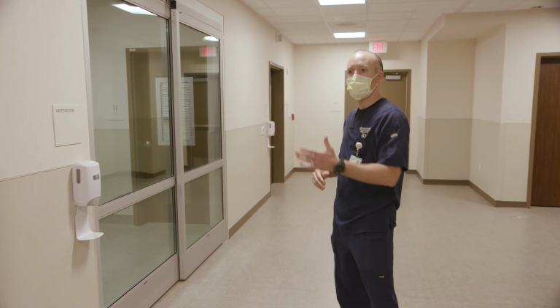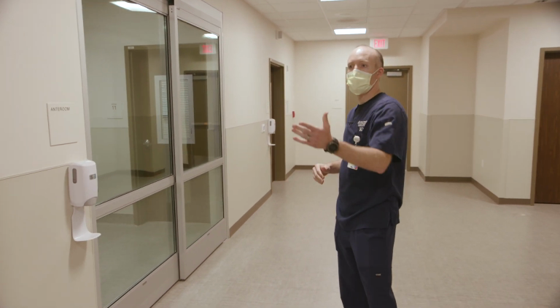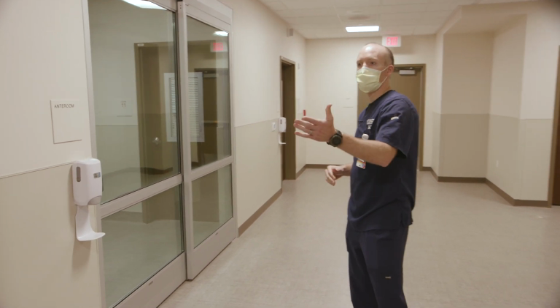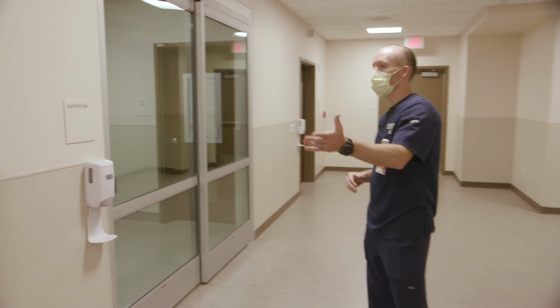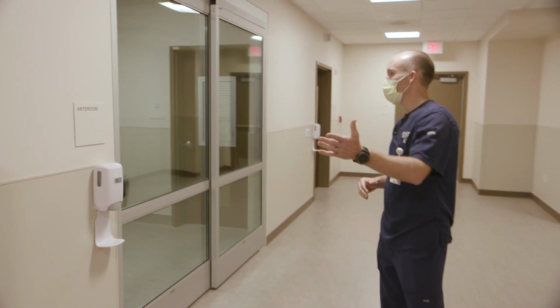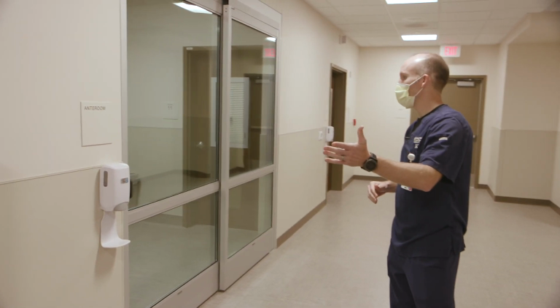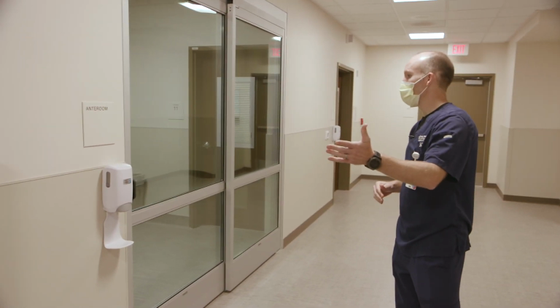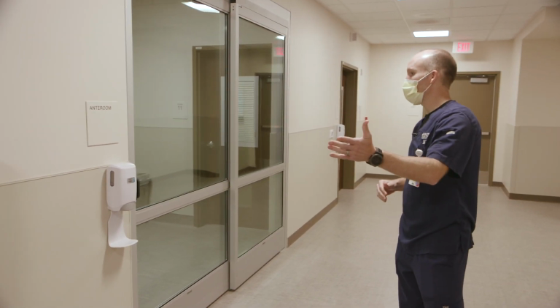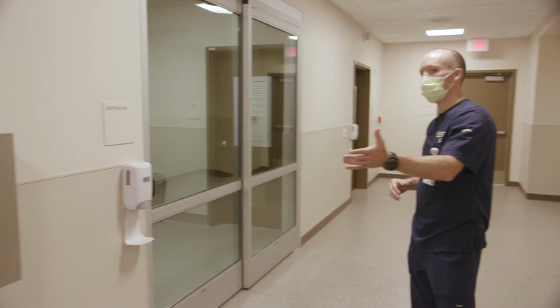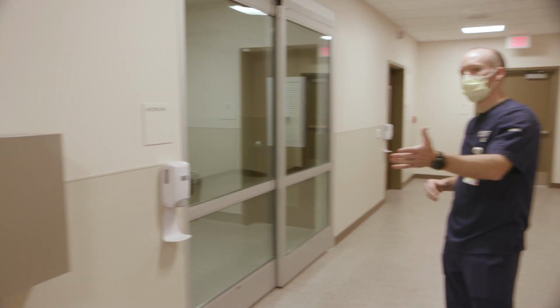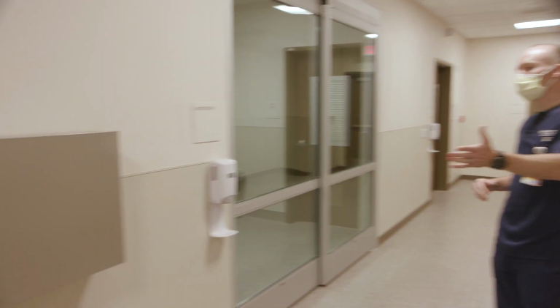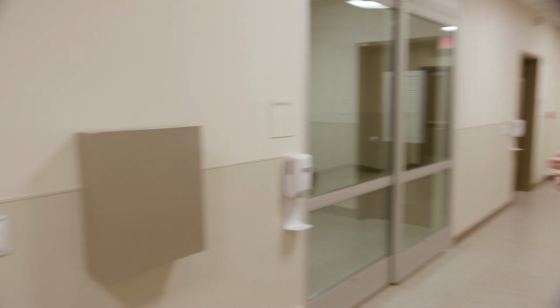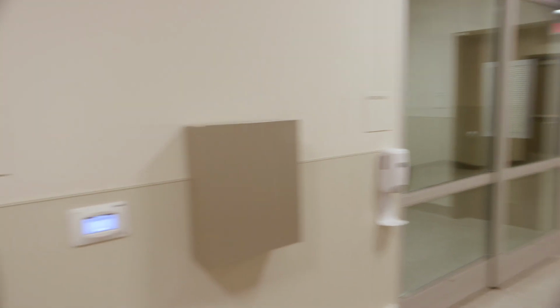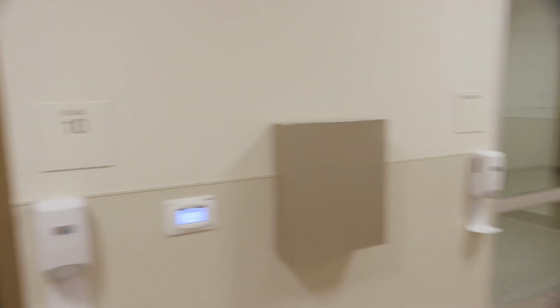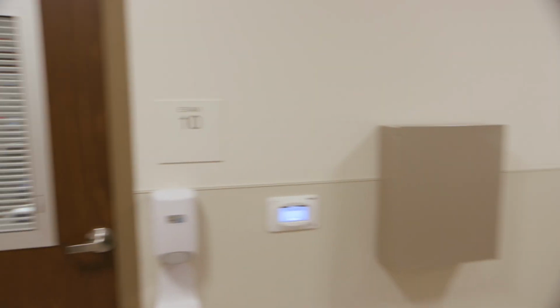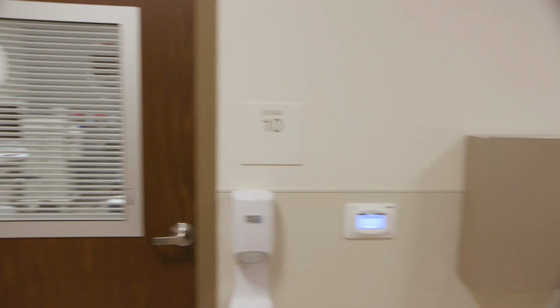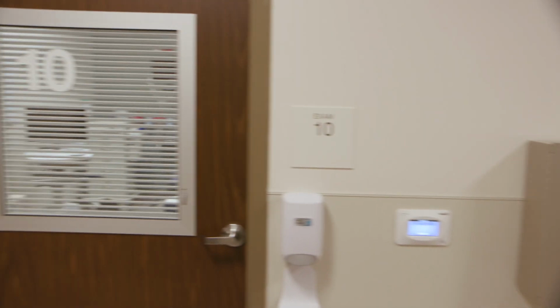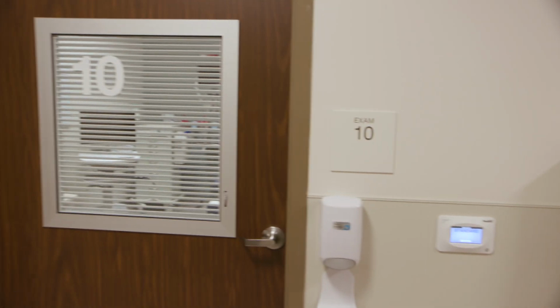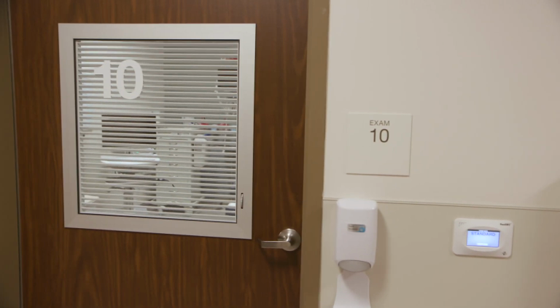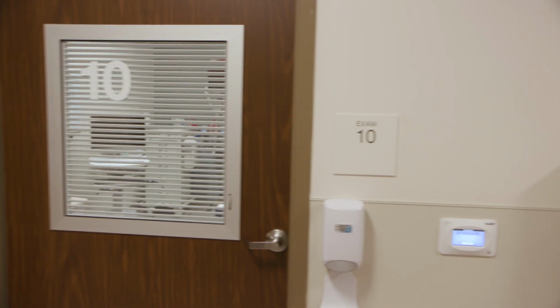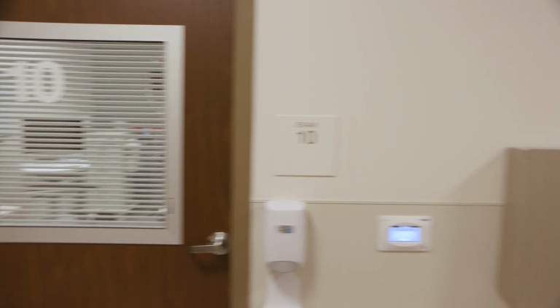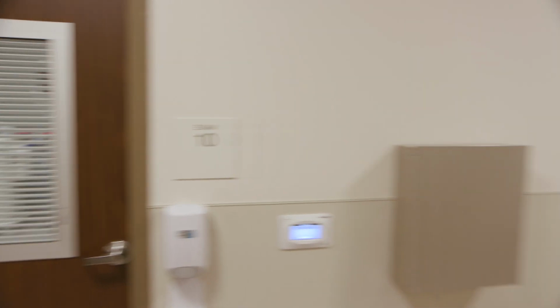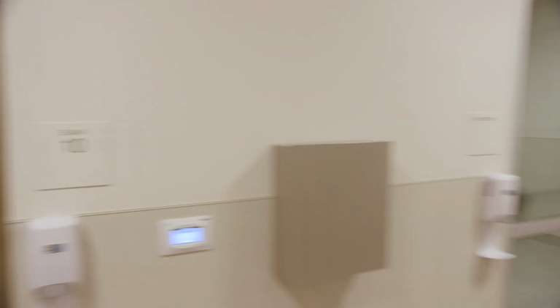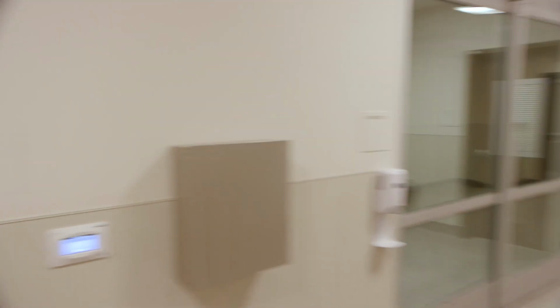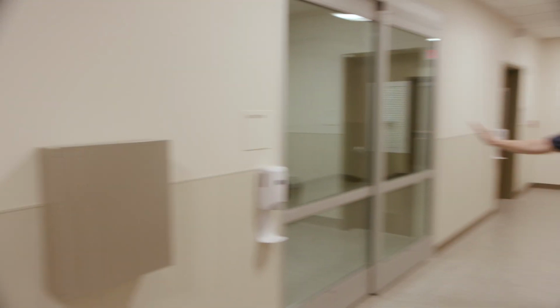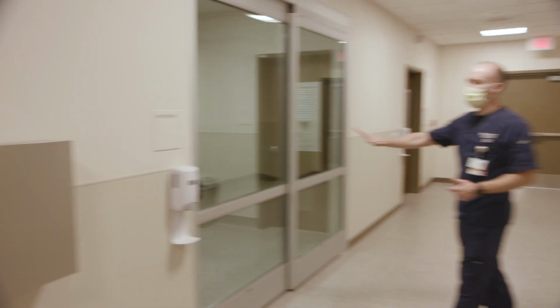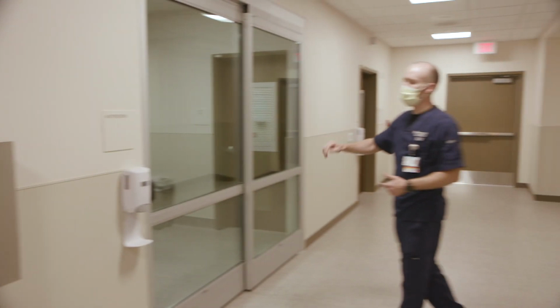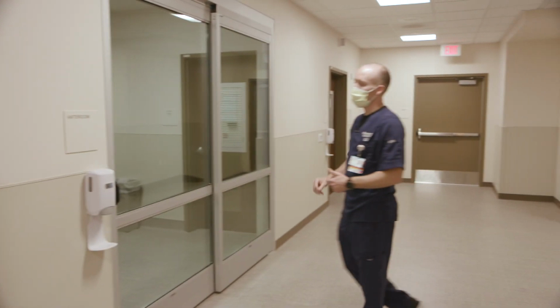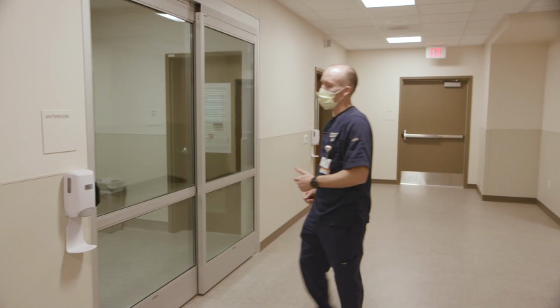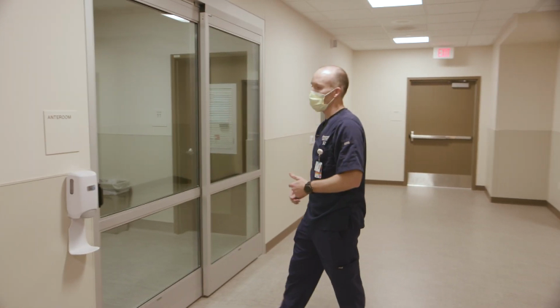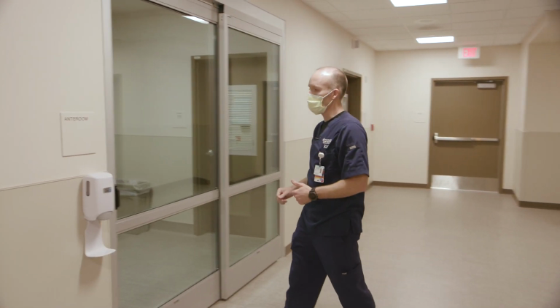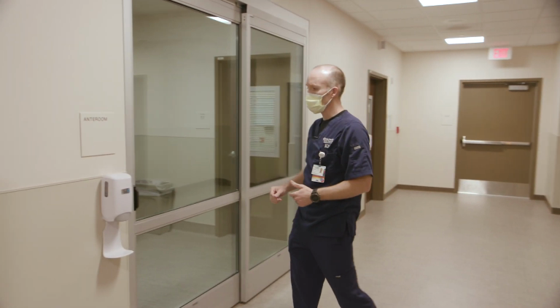We have two negative pressure rooms, one here and one down here, joined in the middle by an anteroom.